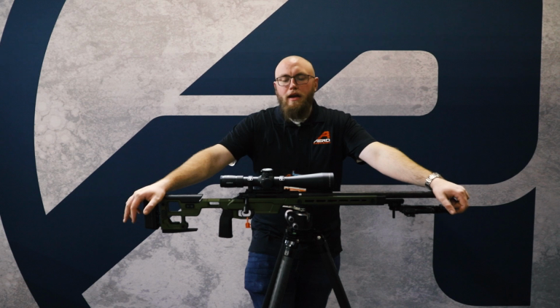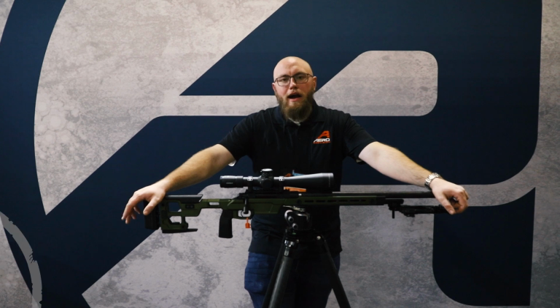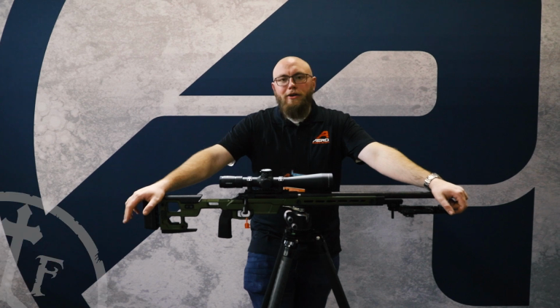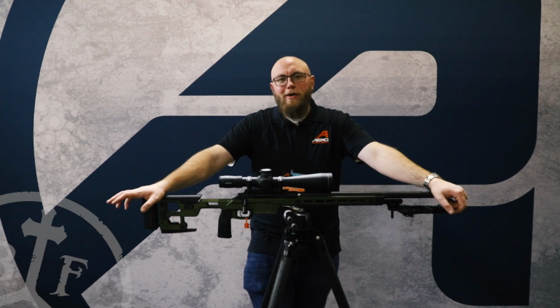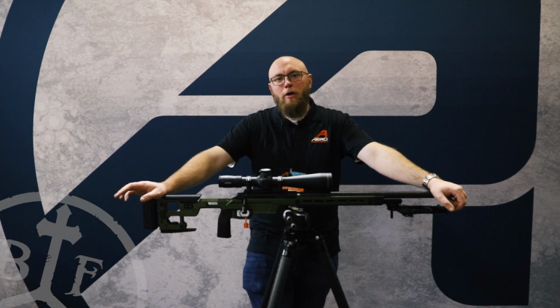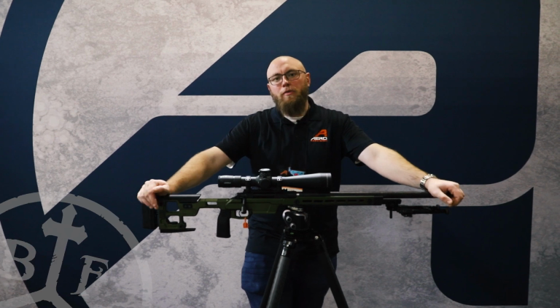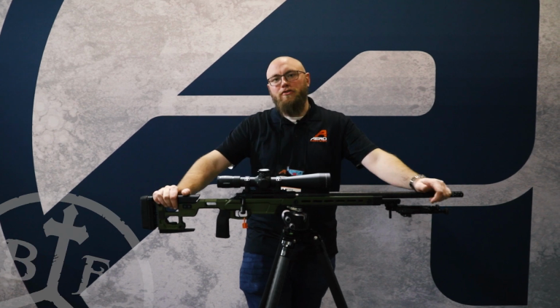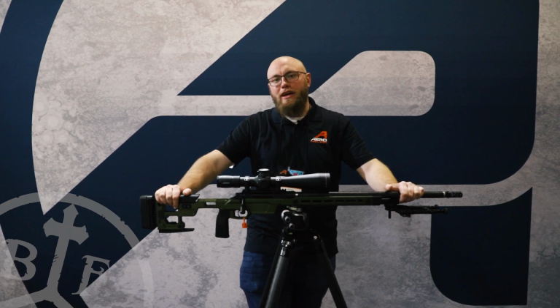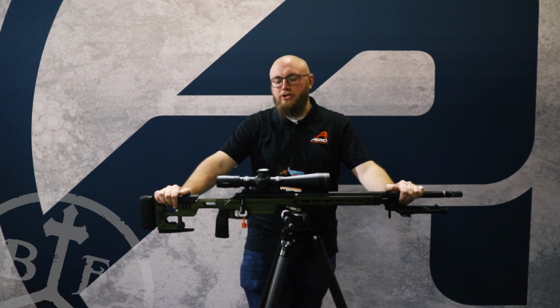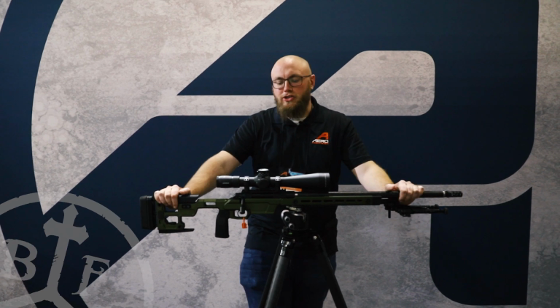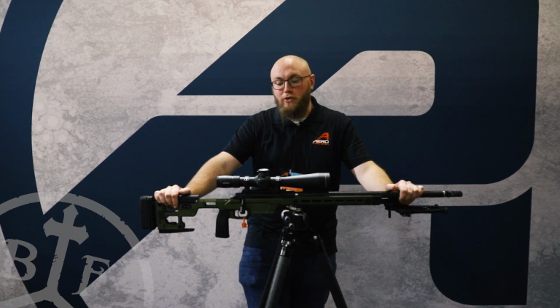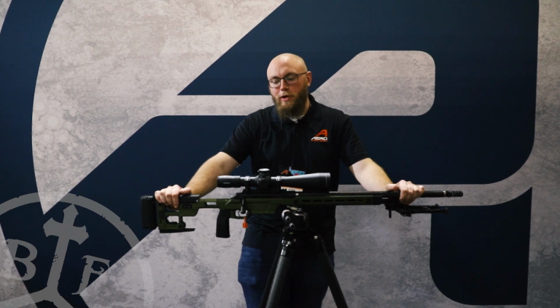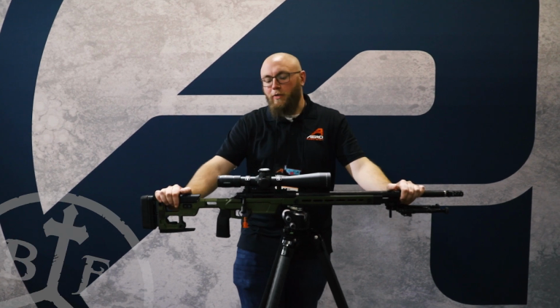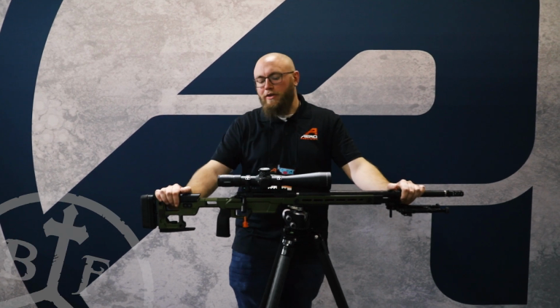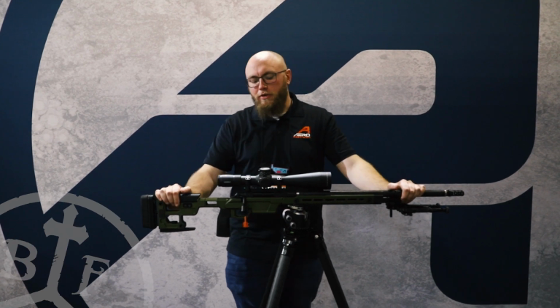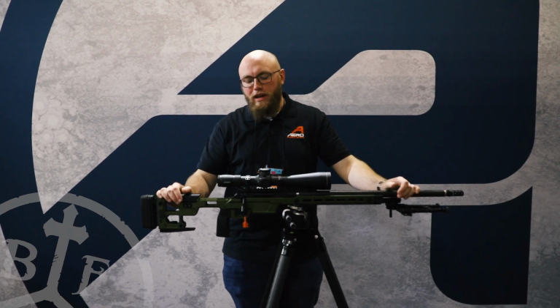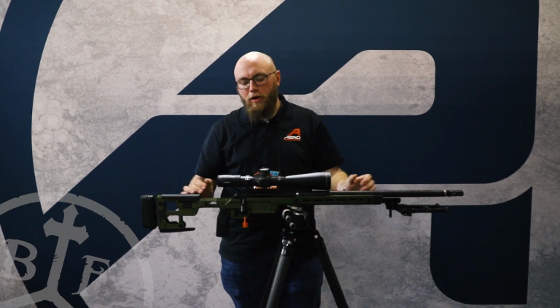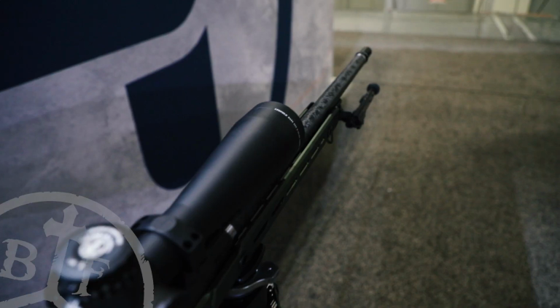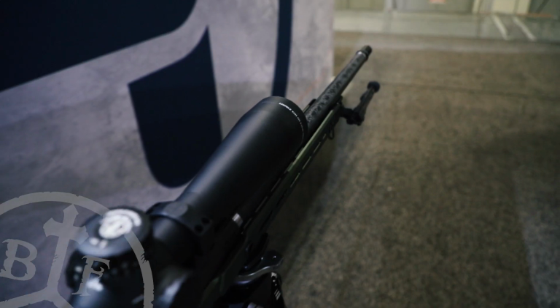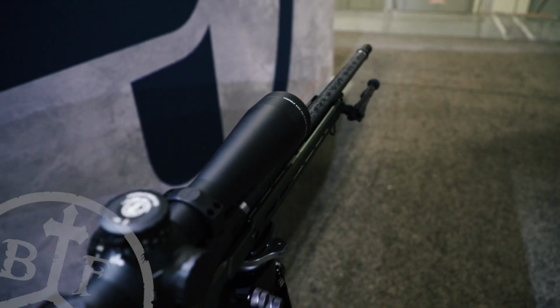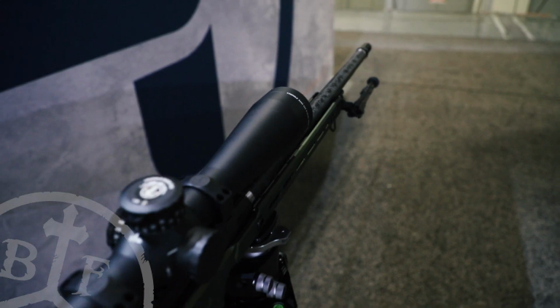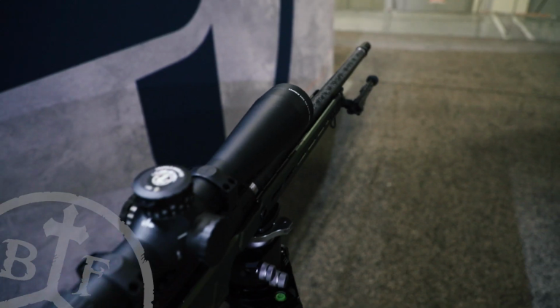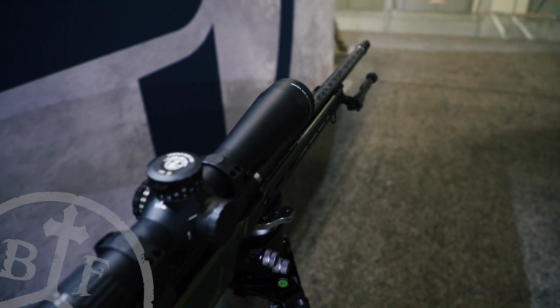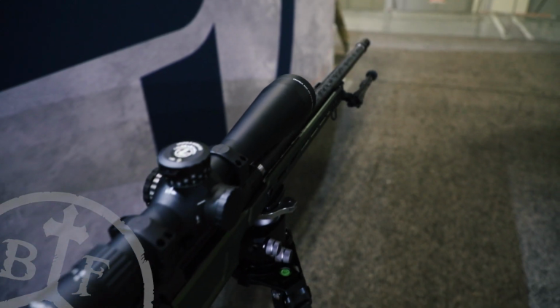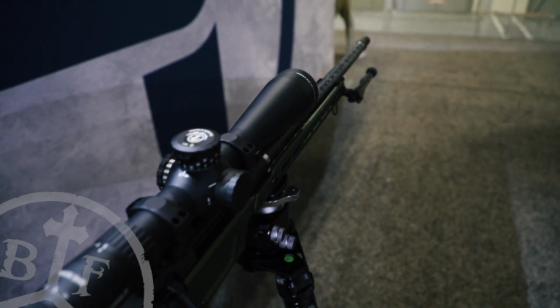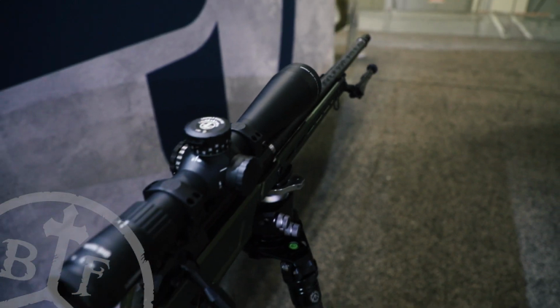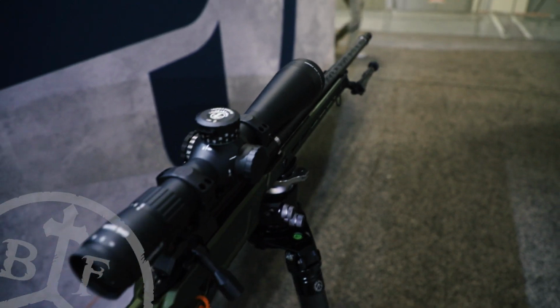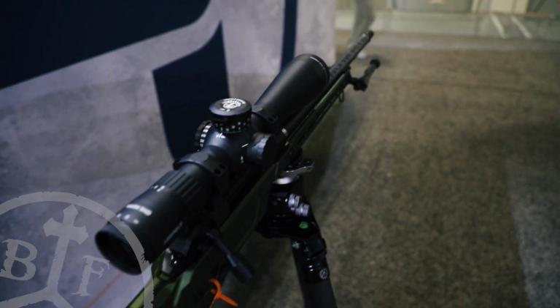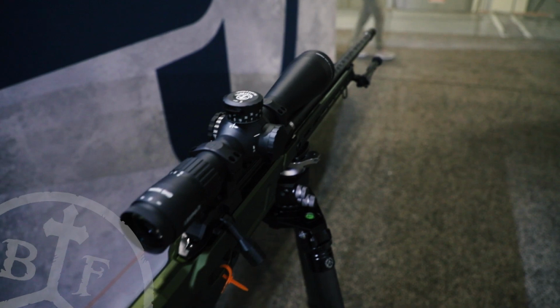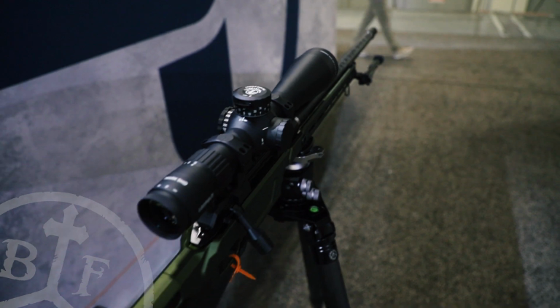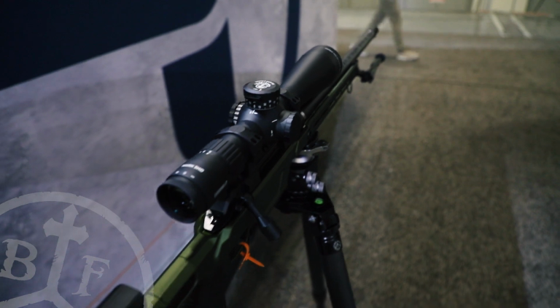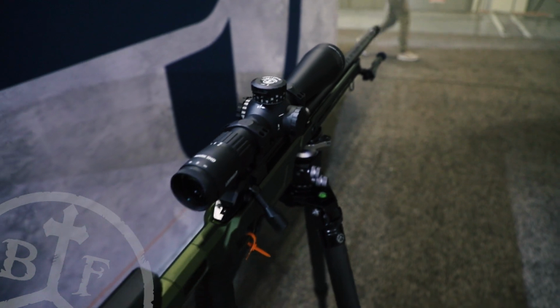Hi, Kirk here from Air Precision at SHOT Show 2022. Today we're going to be going over two new products we are launching this year.